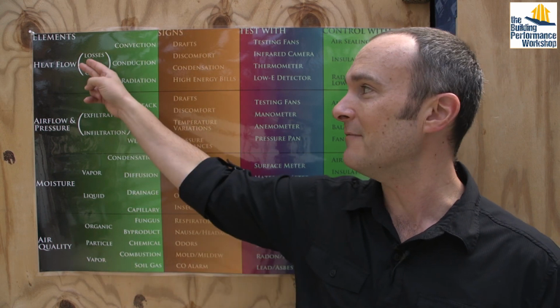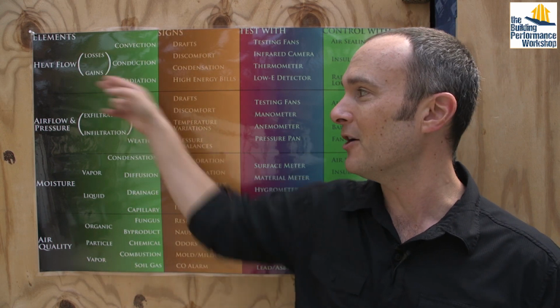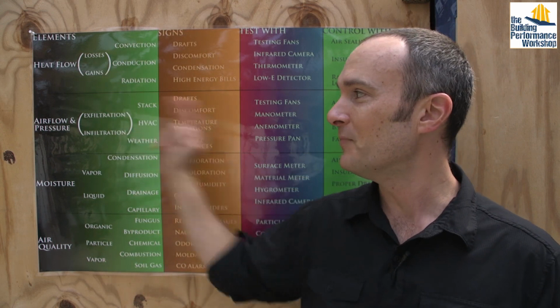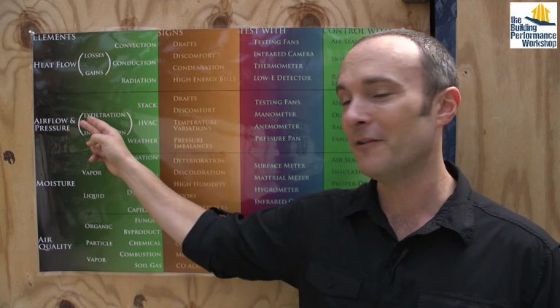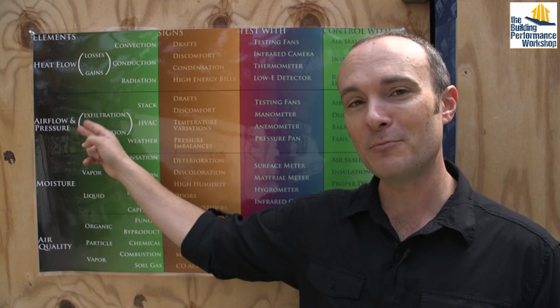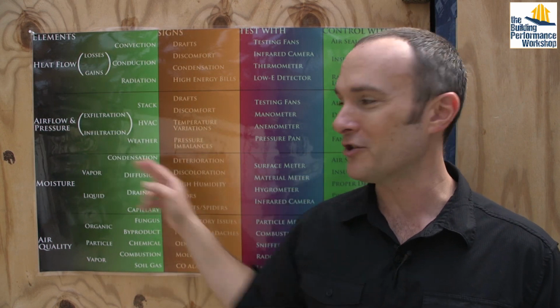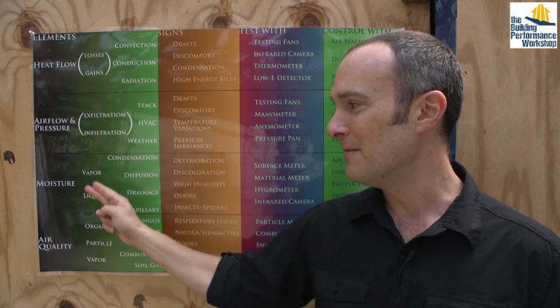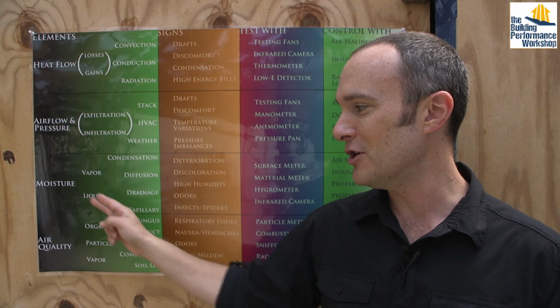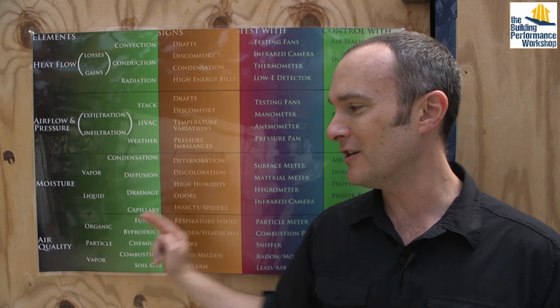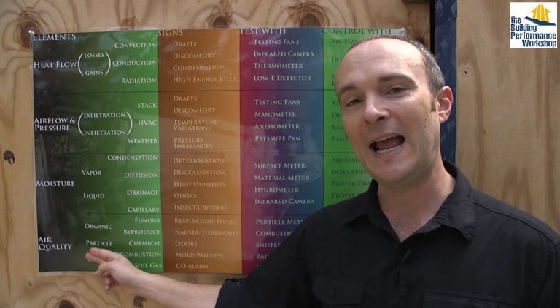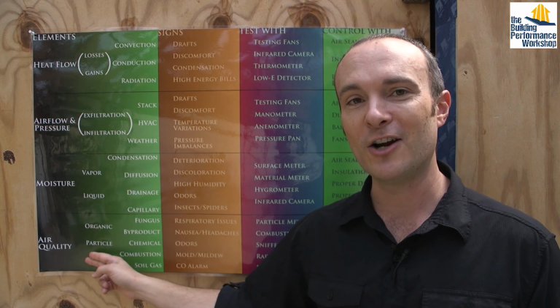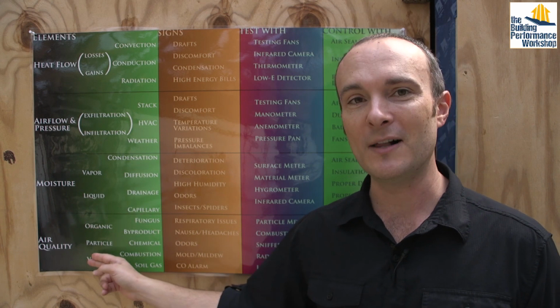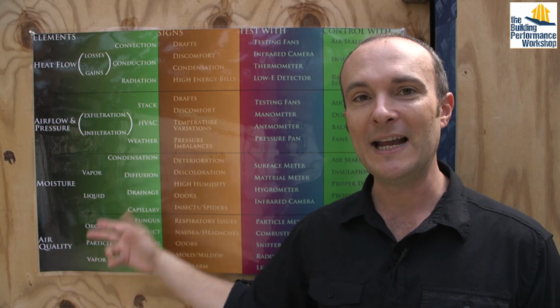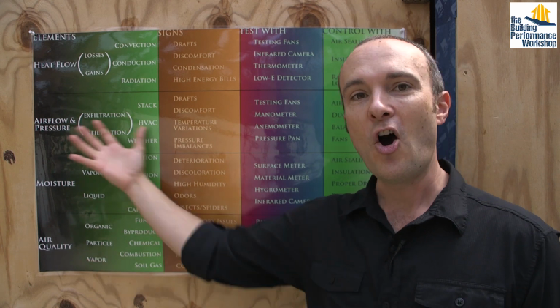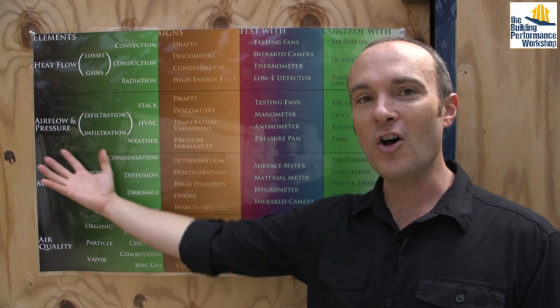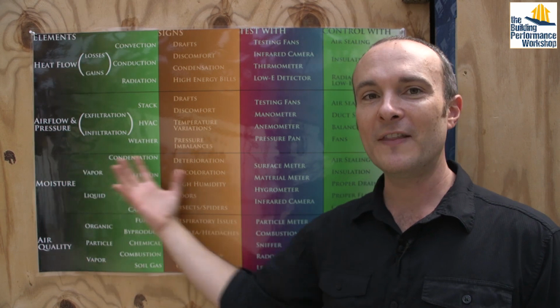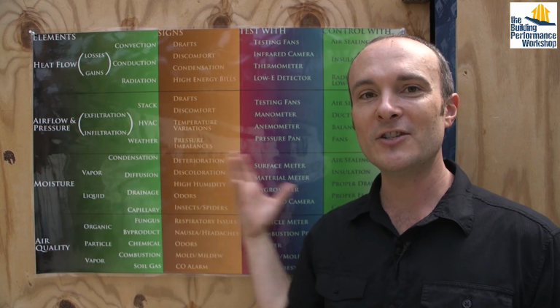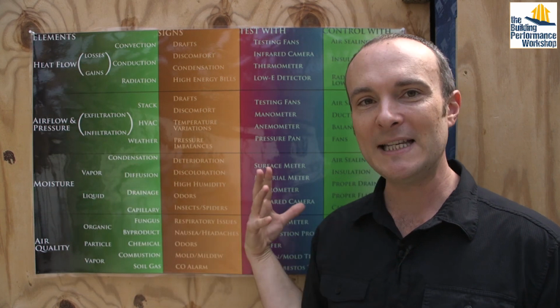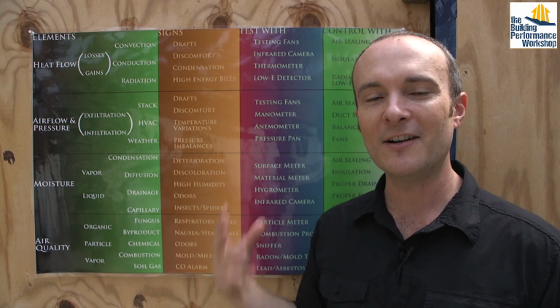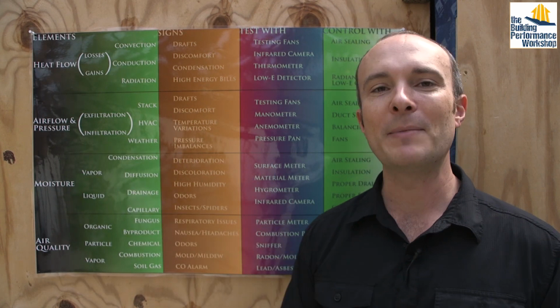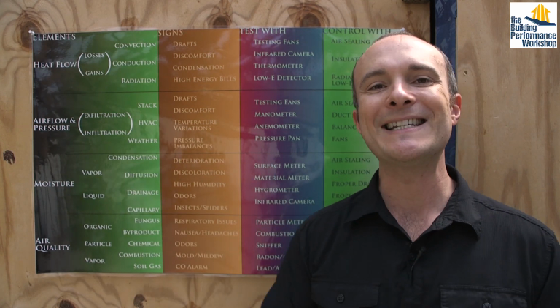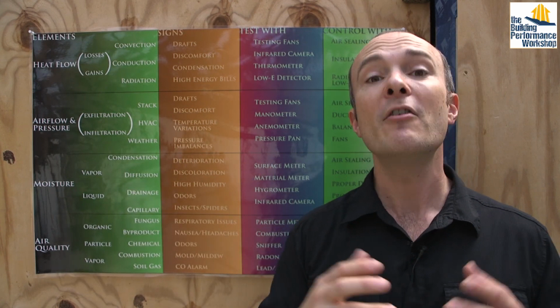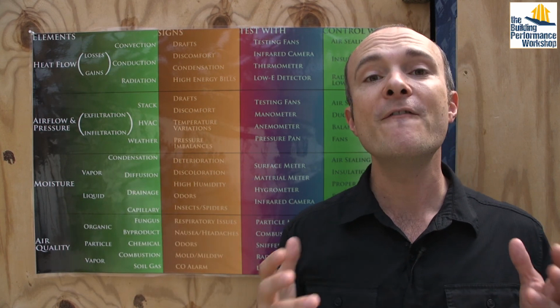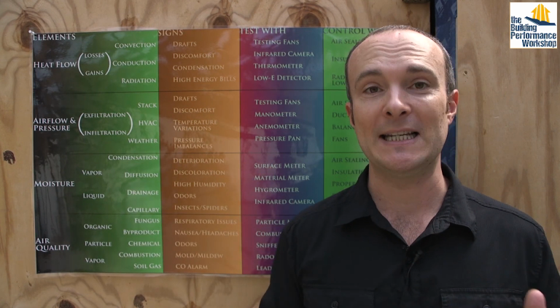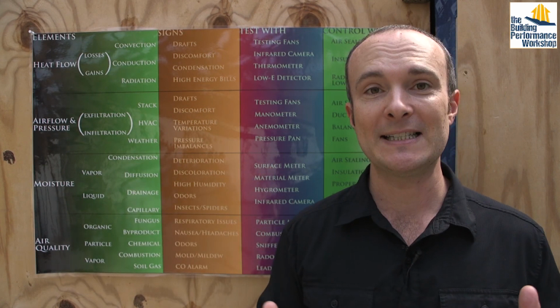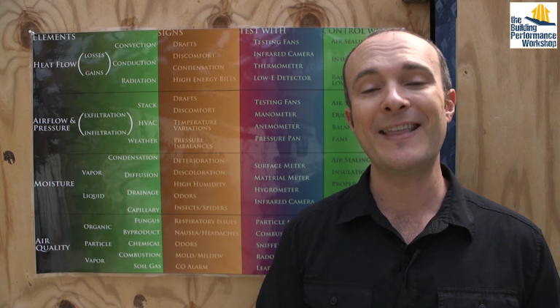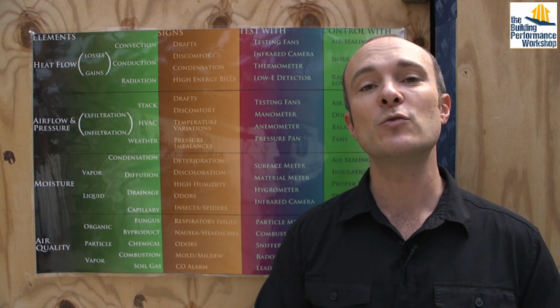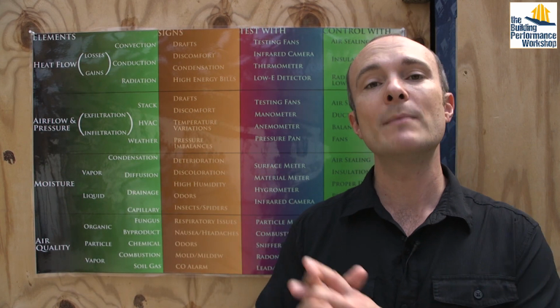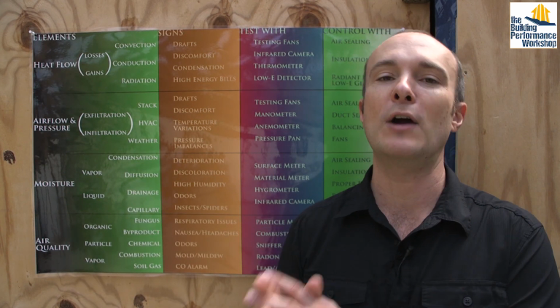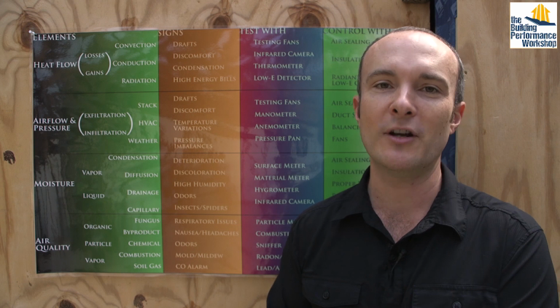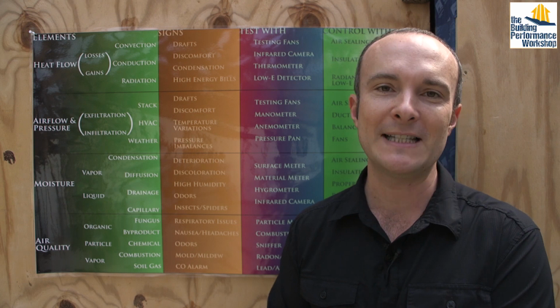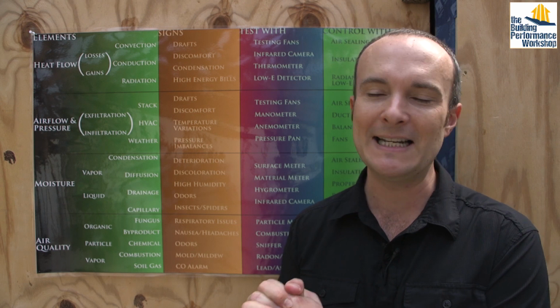Heat flow, airflow and pressure, moisture and air quality. All of the things you see here are based in physics. That is one branch of science.